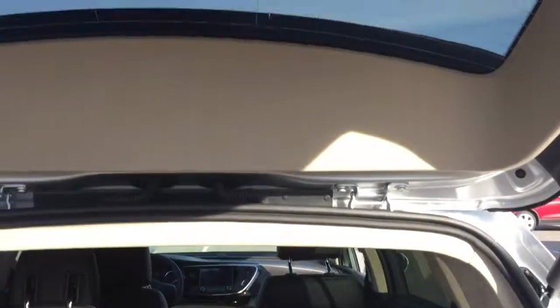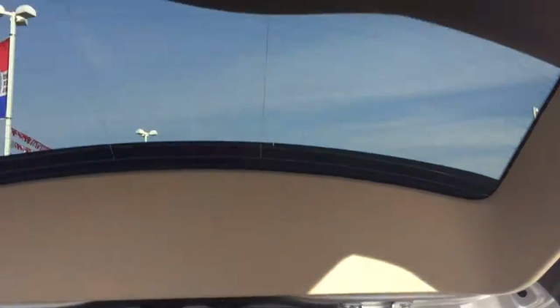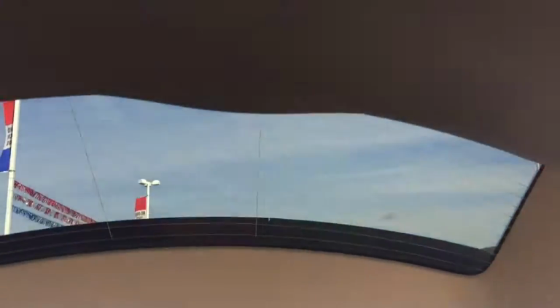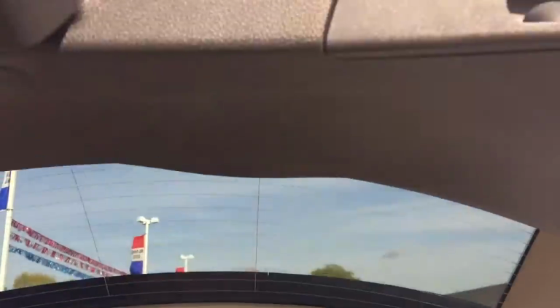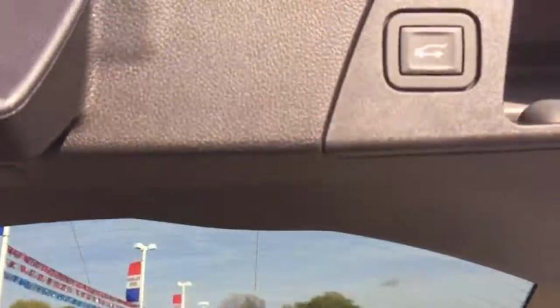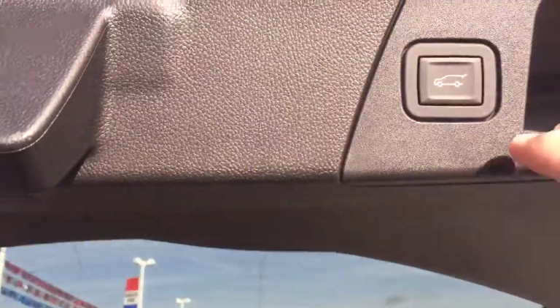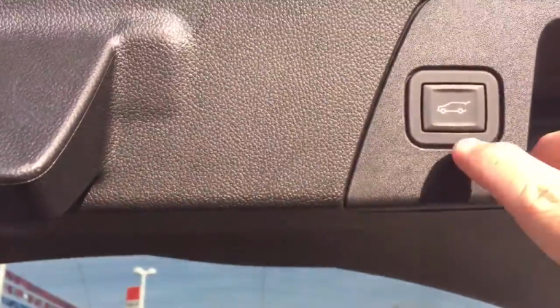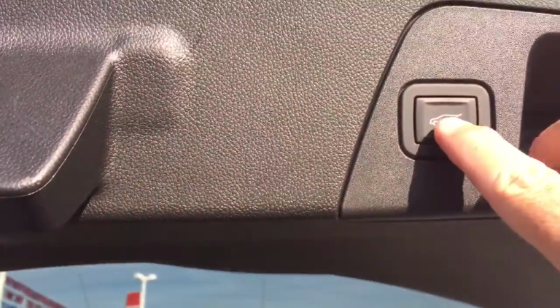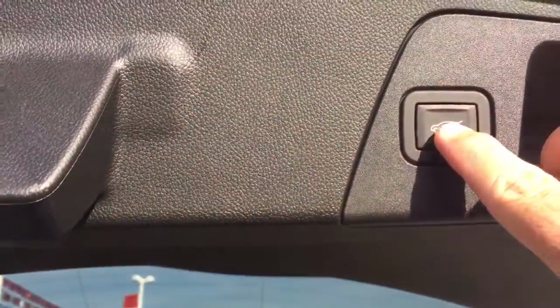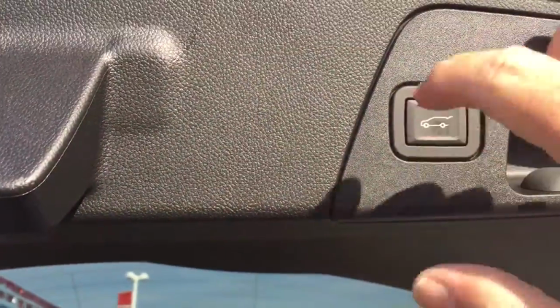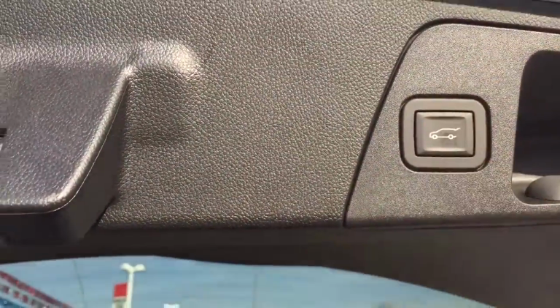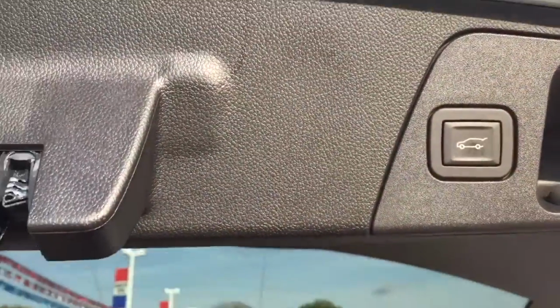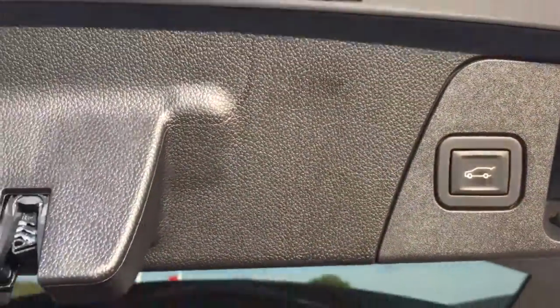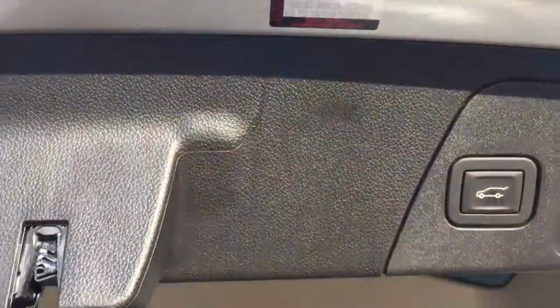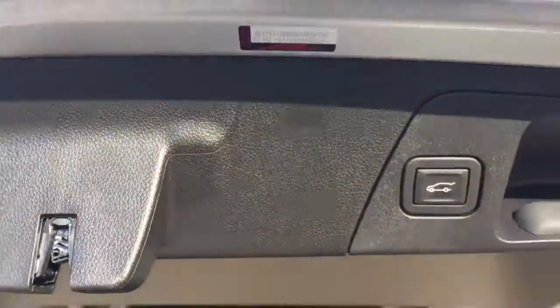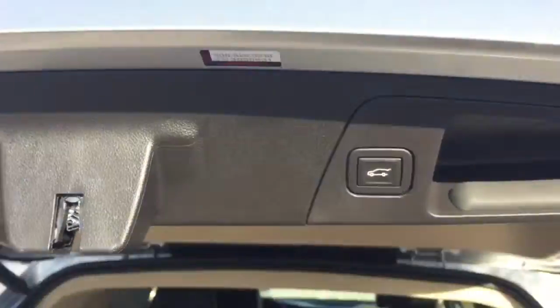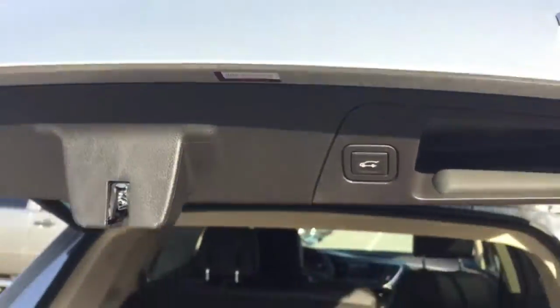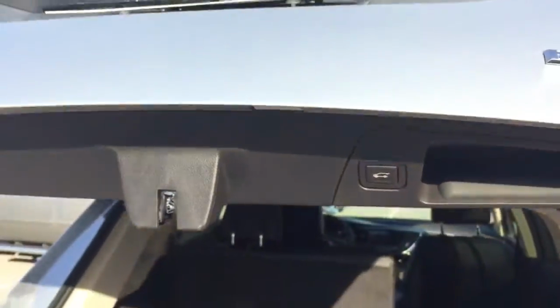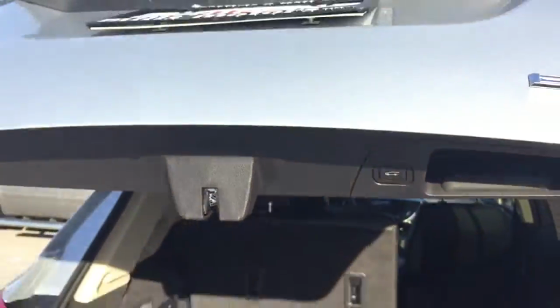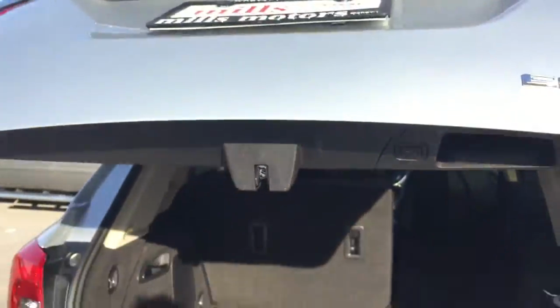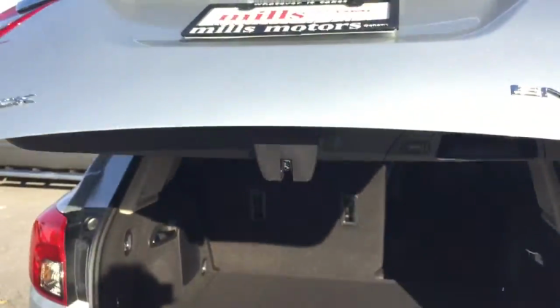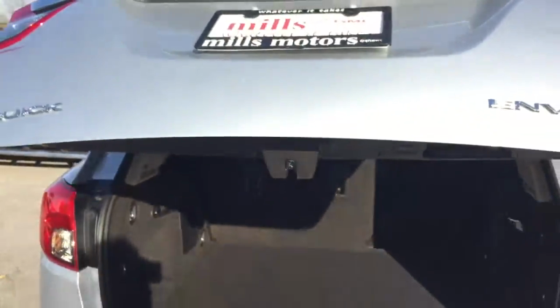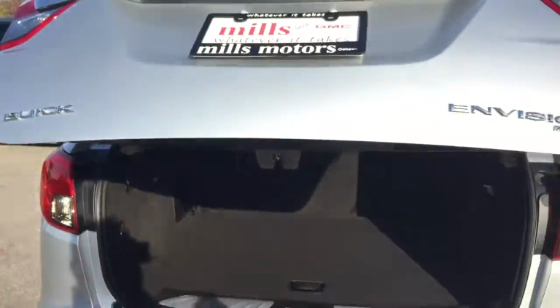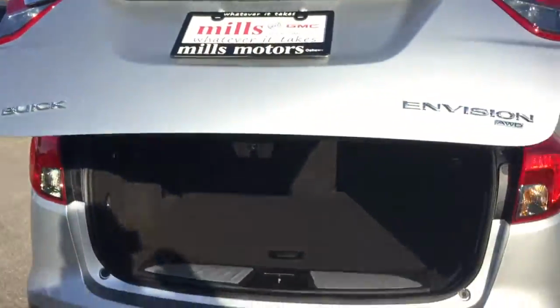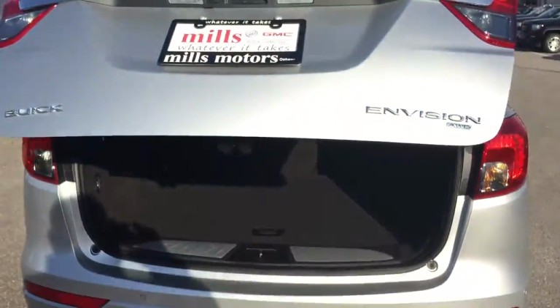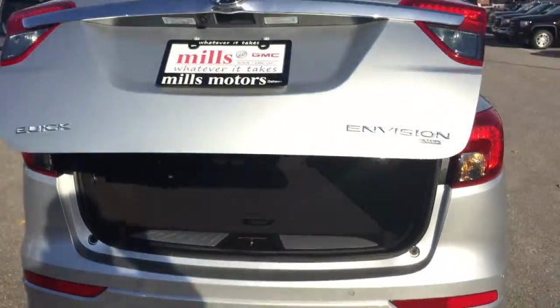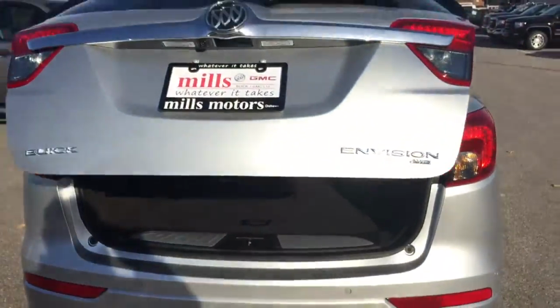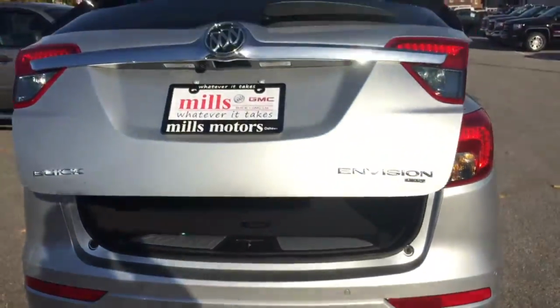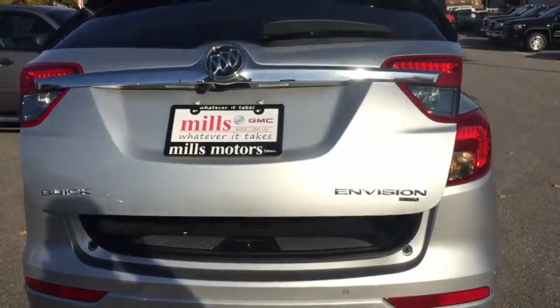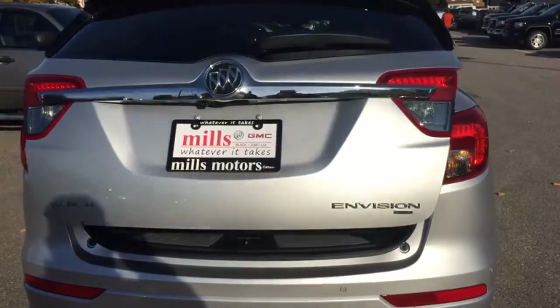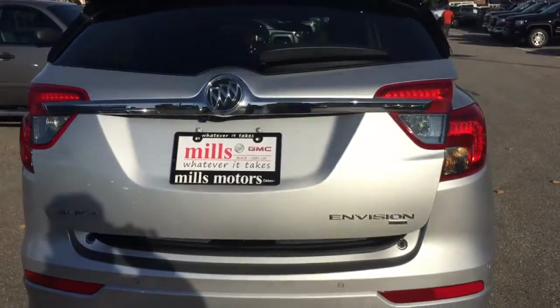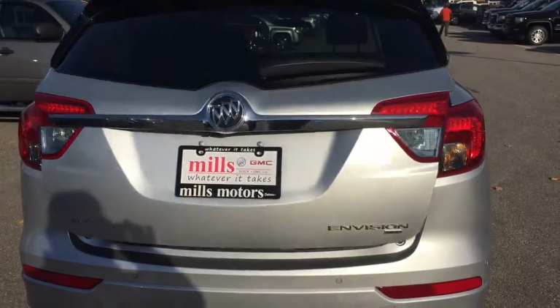To close it, you can use the key fob again, or you can simply press this button, and that hatch is going to come down nice and smooth.